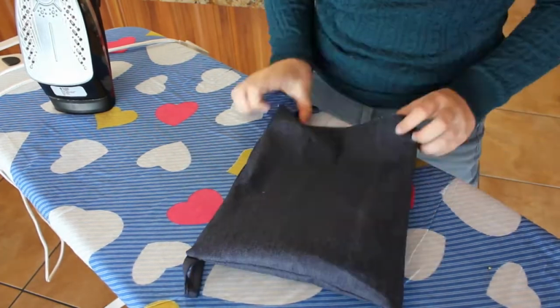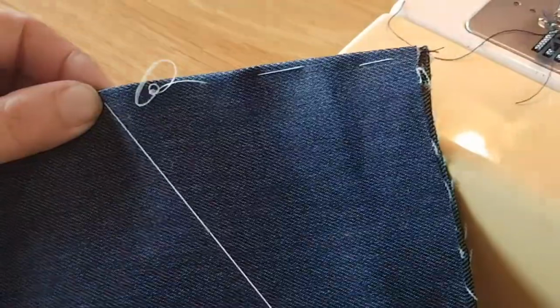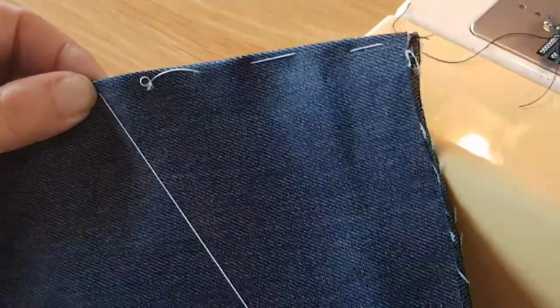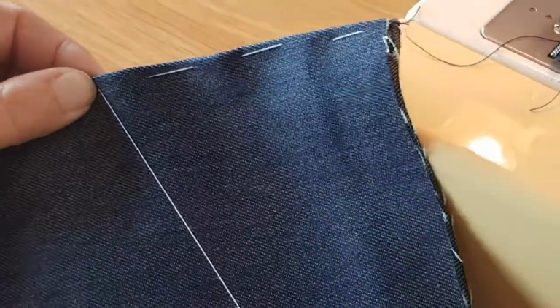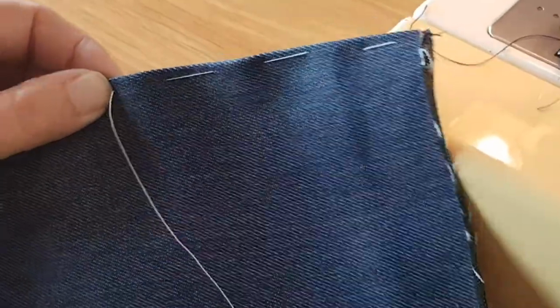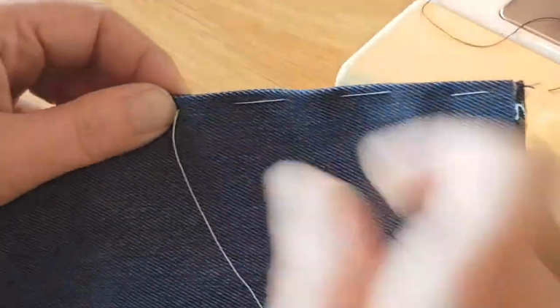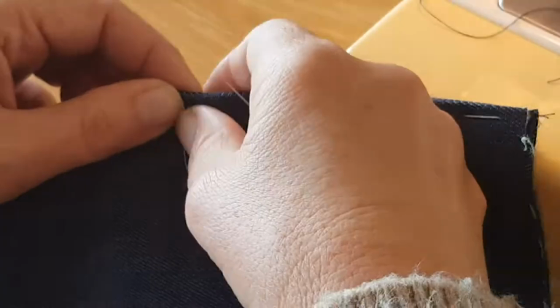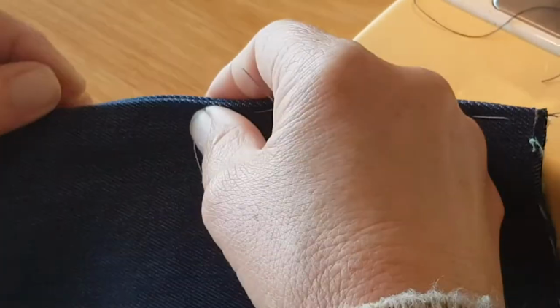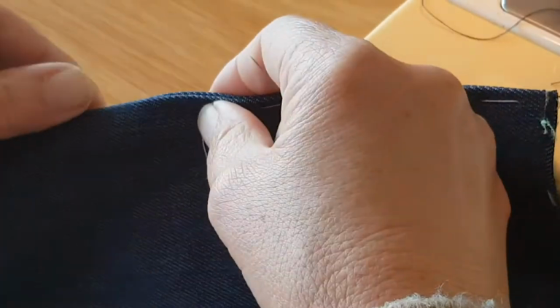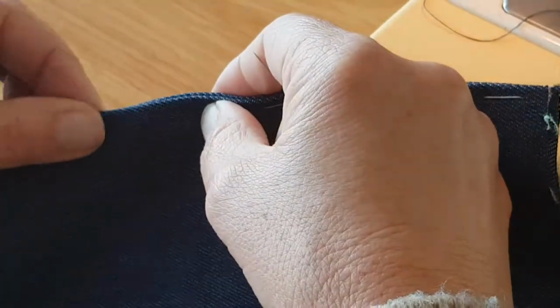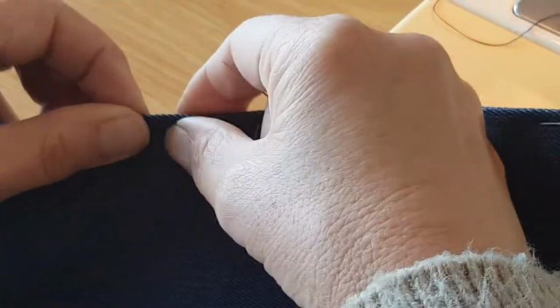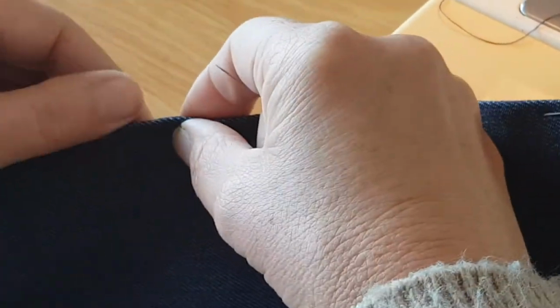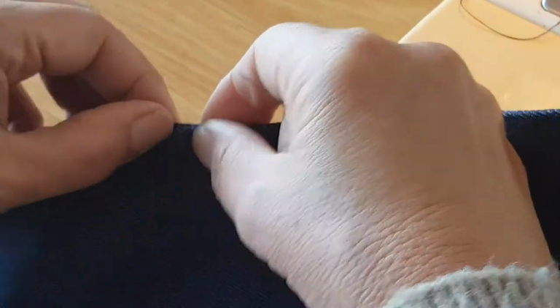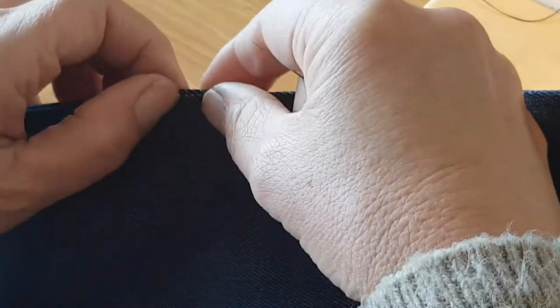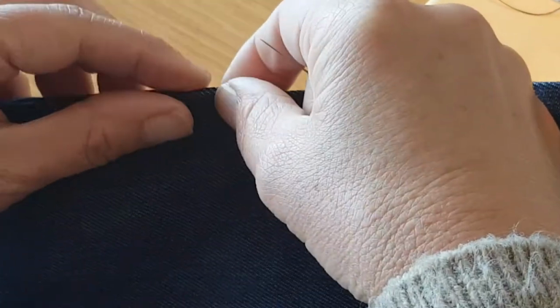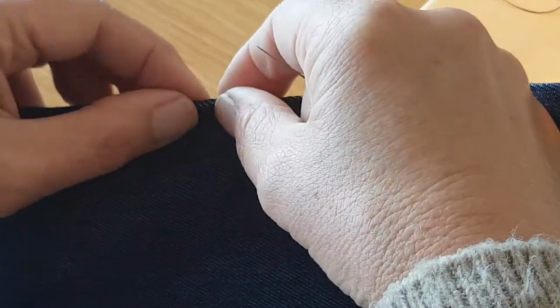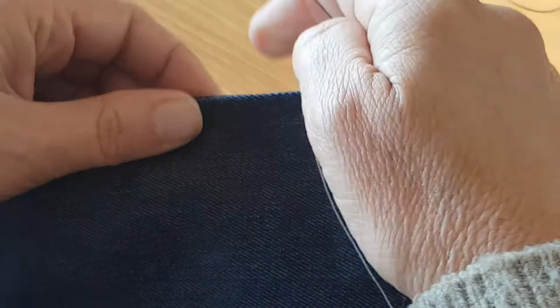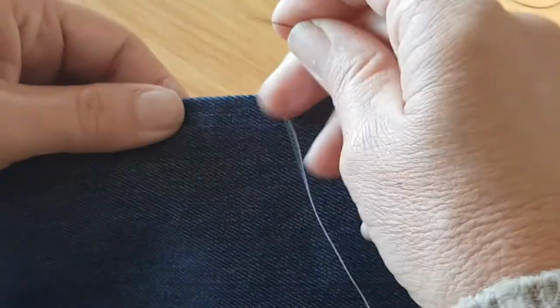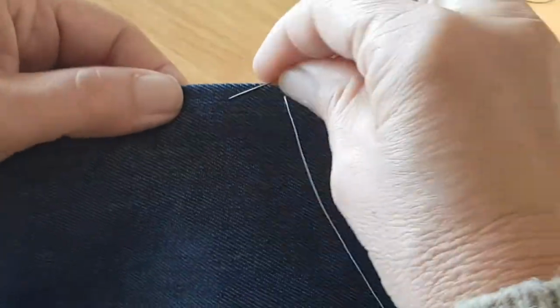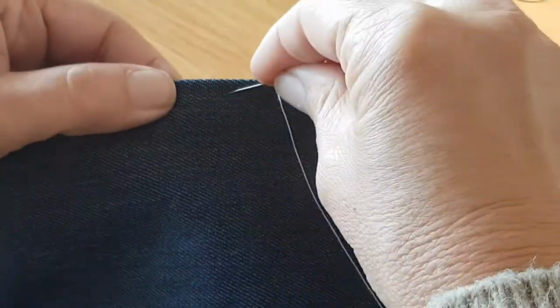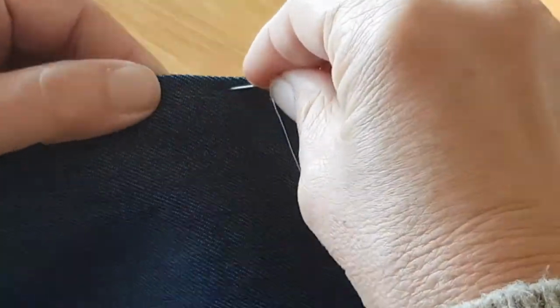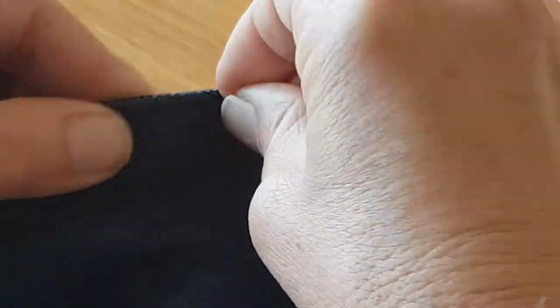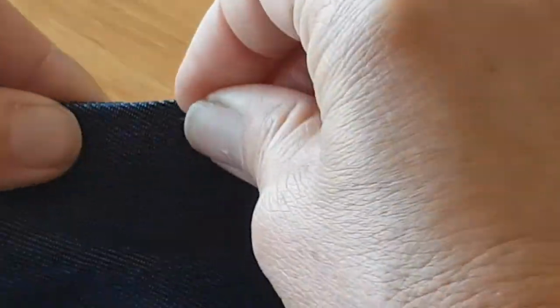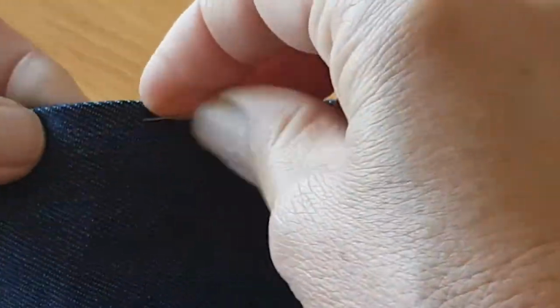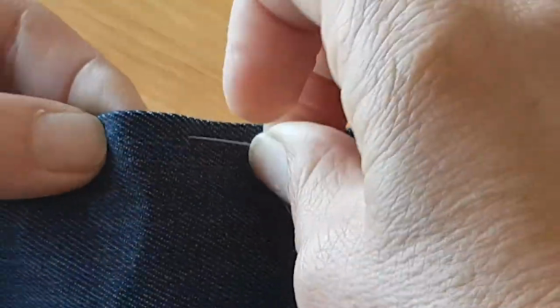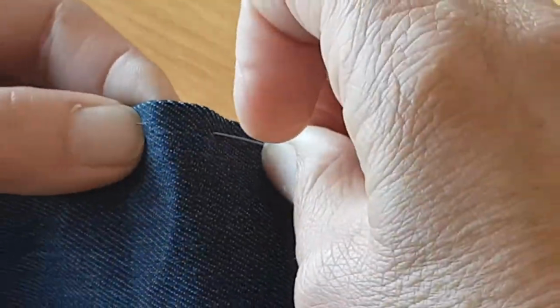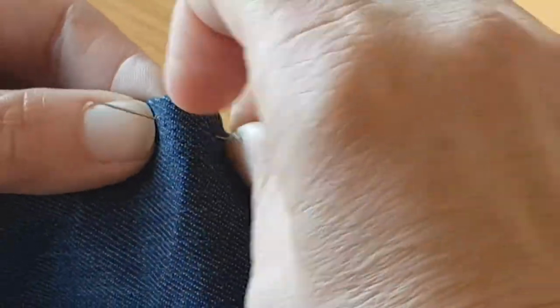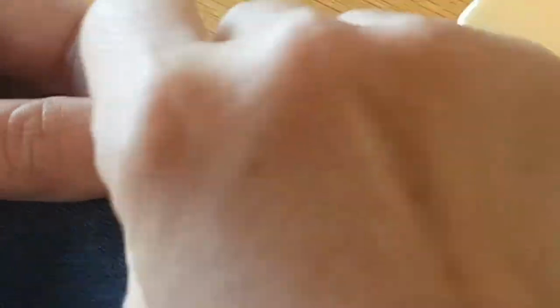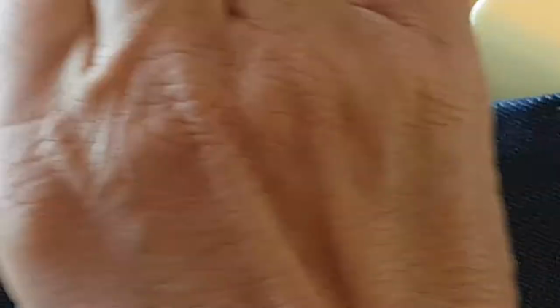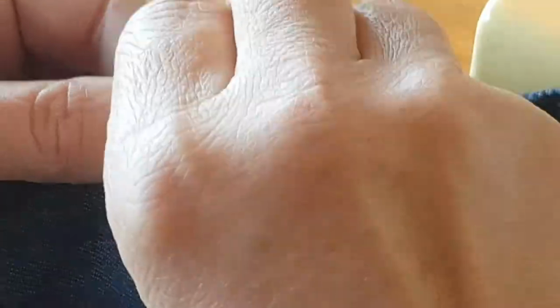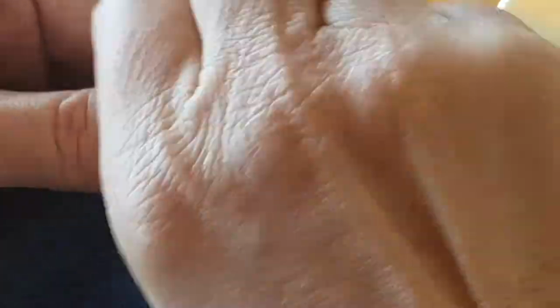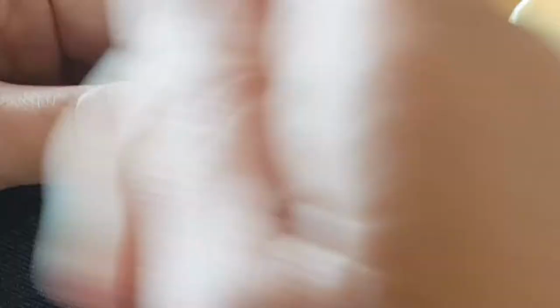I have also temporarily threaded the side of the breast piece to enable me to iron it neatly.